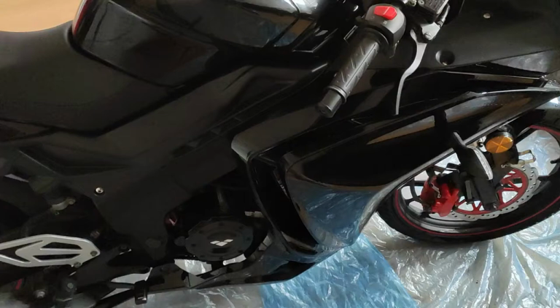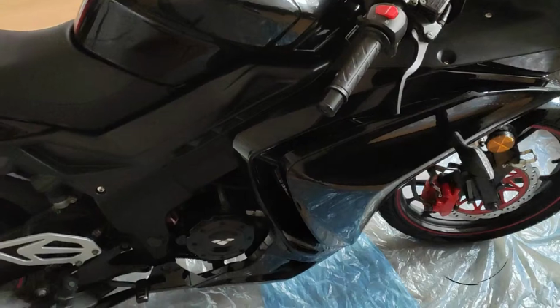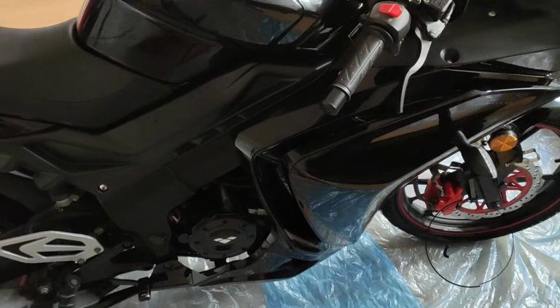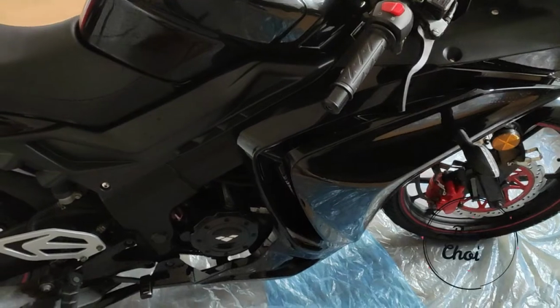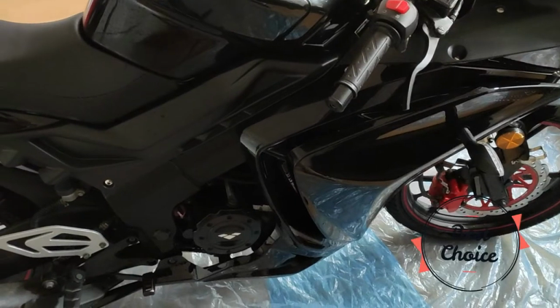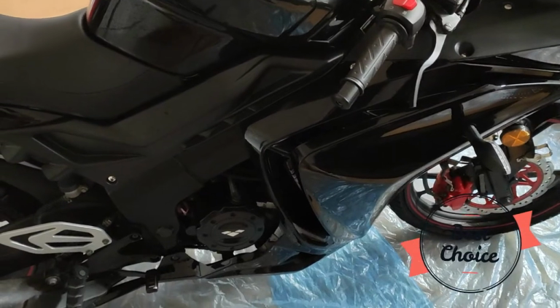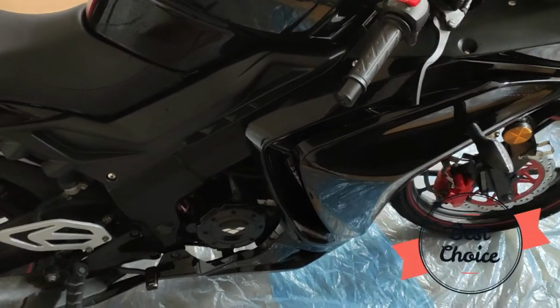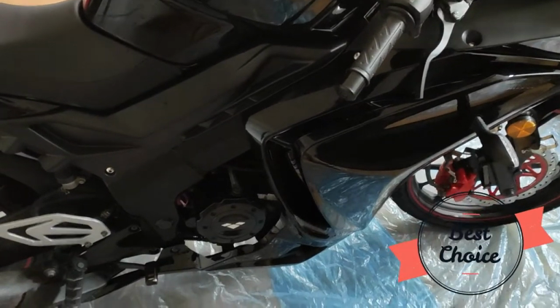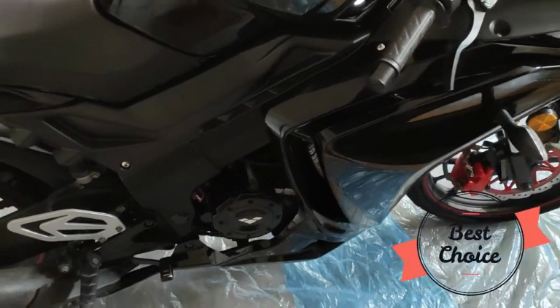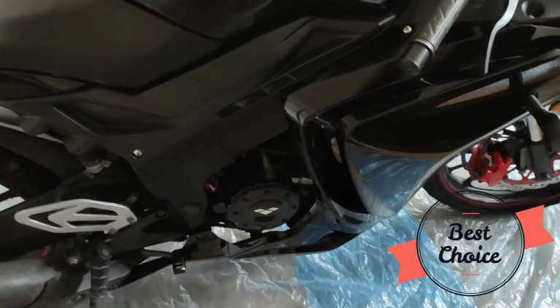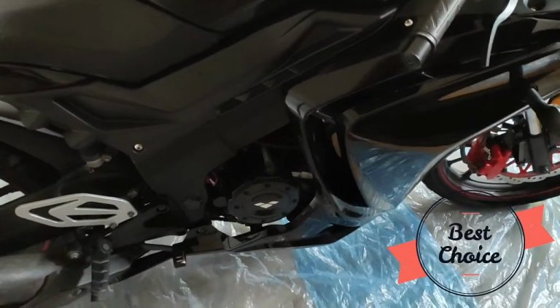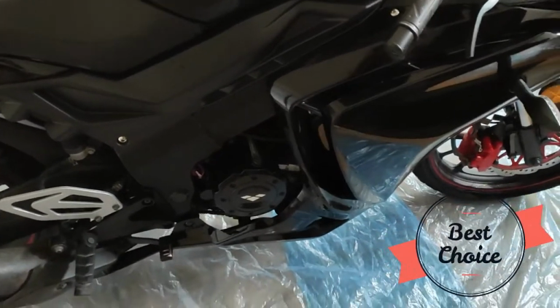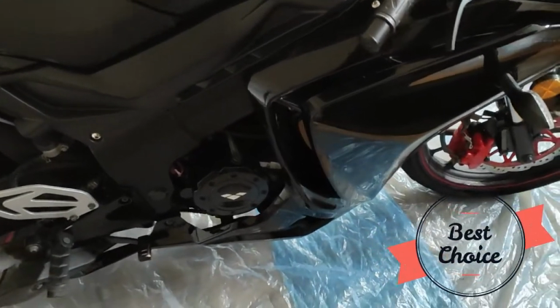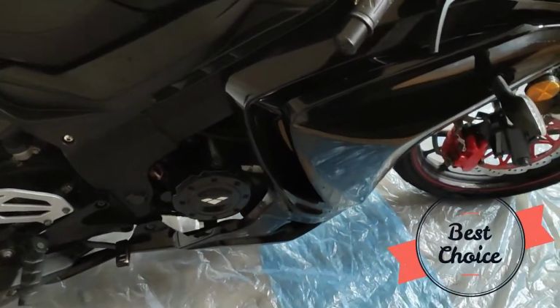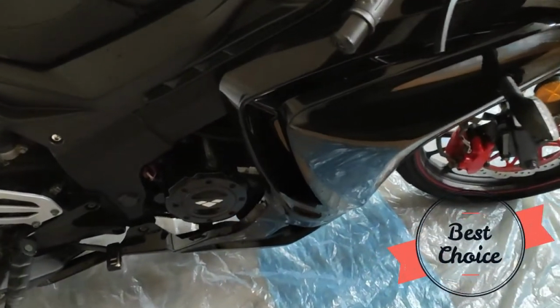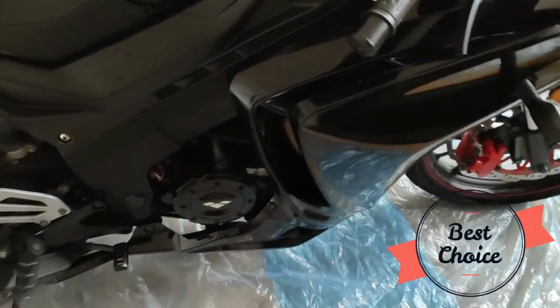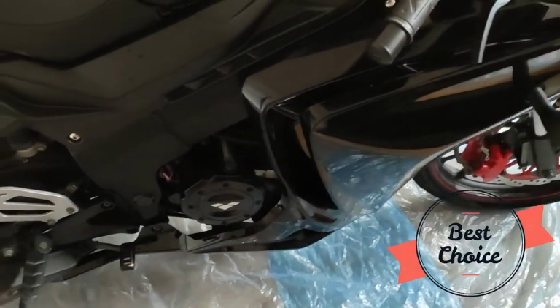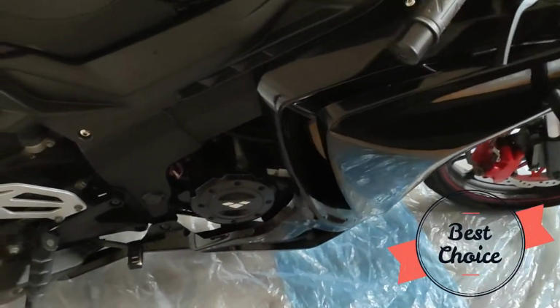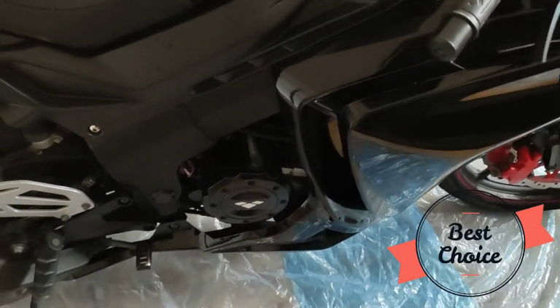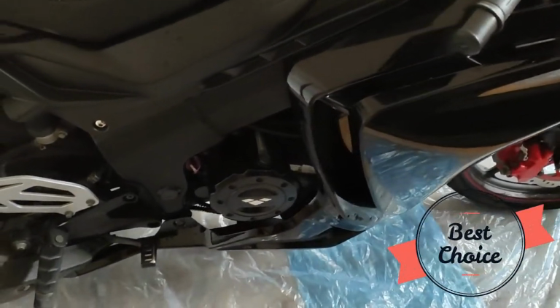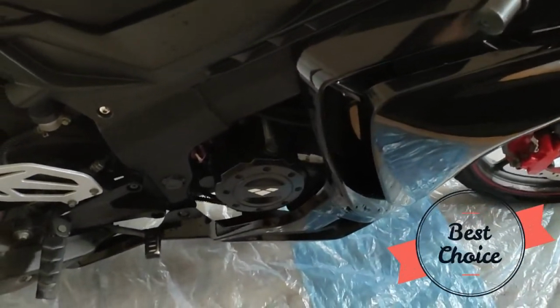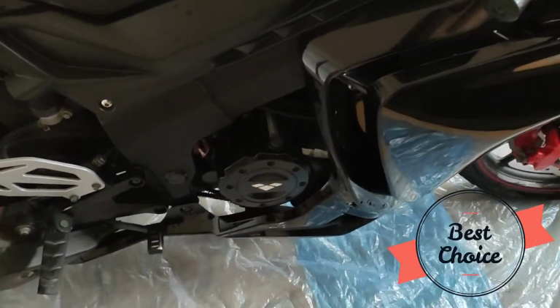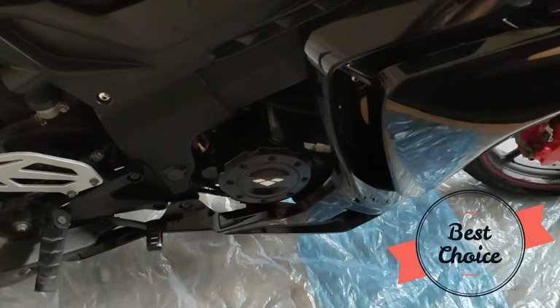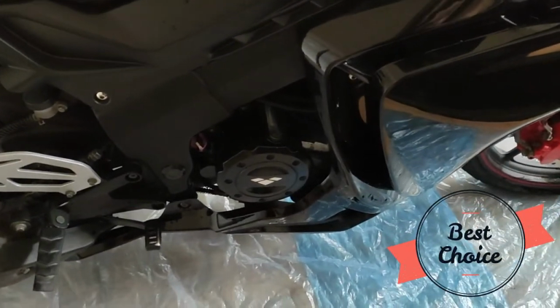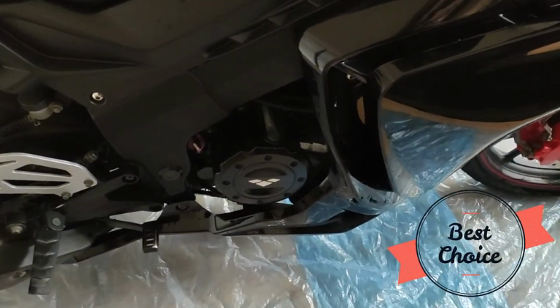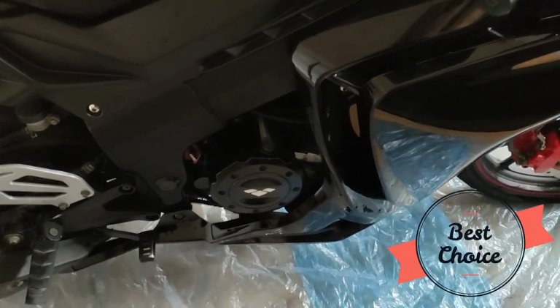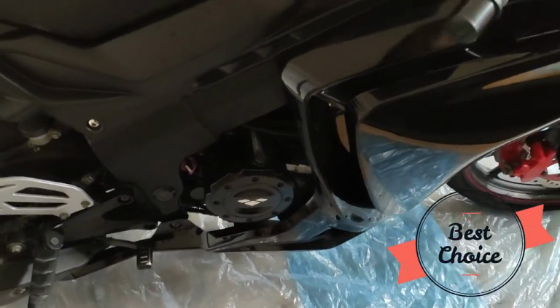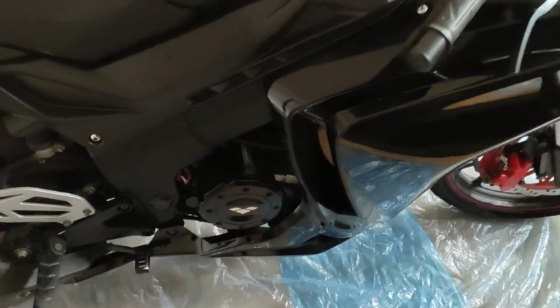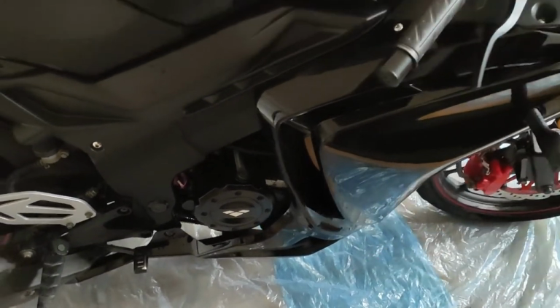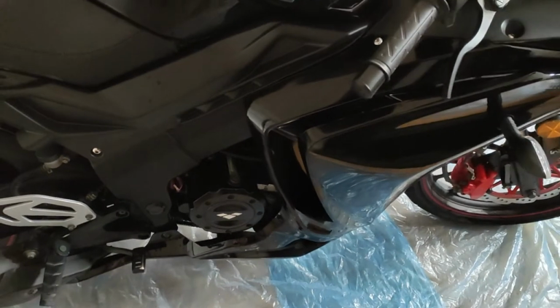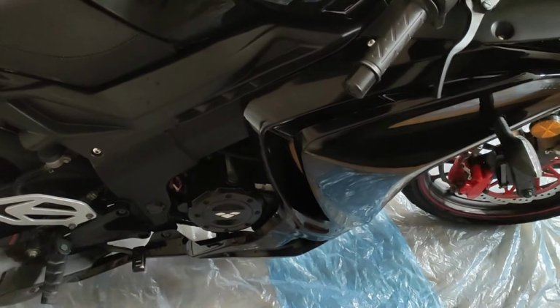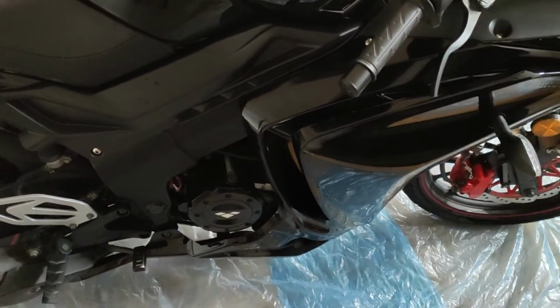Hi lads! I want to show you how to change engine oil on Lex Motorhawk.